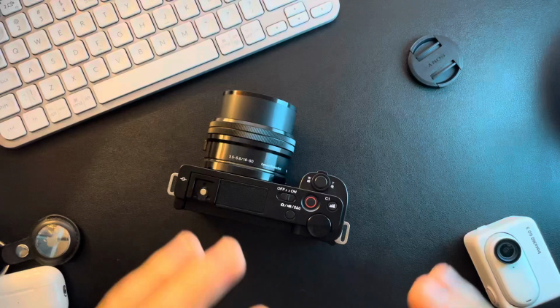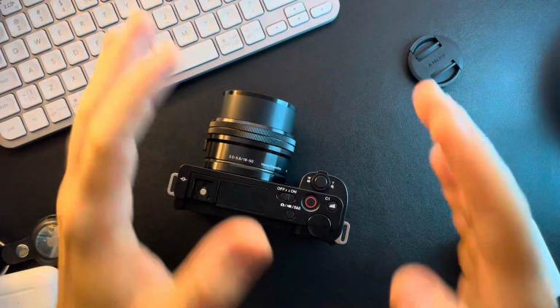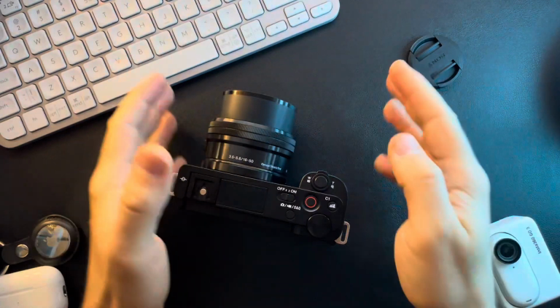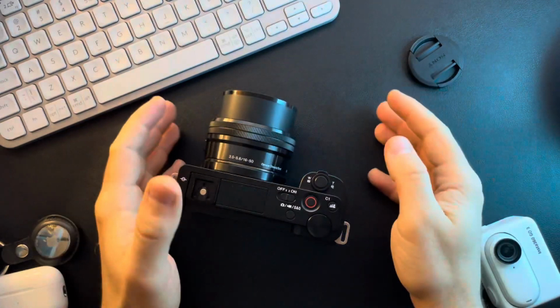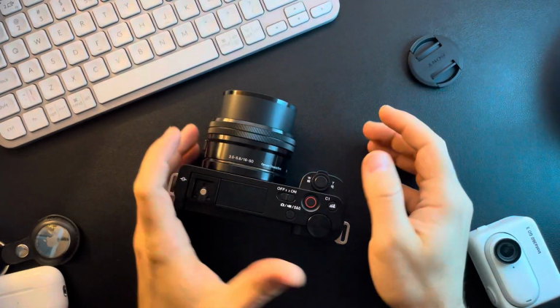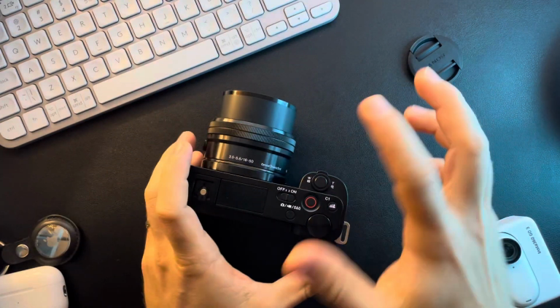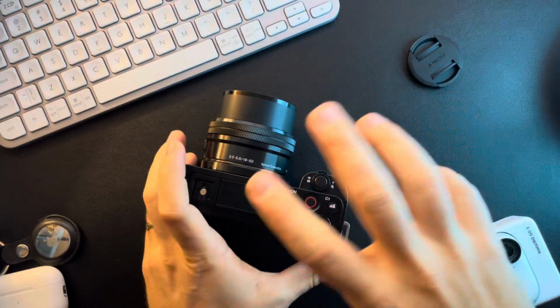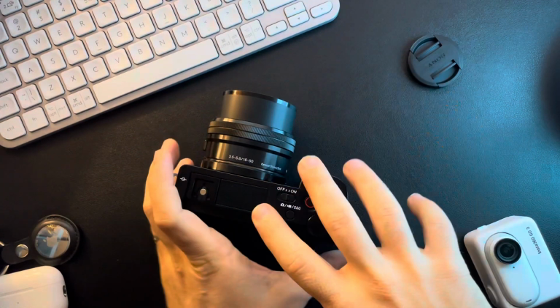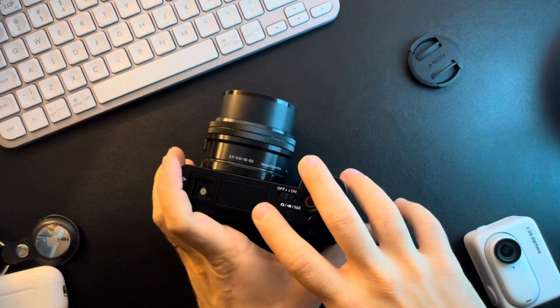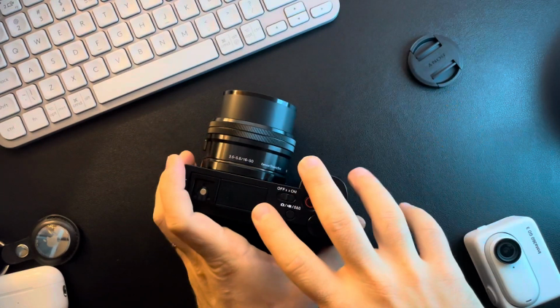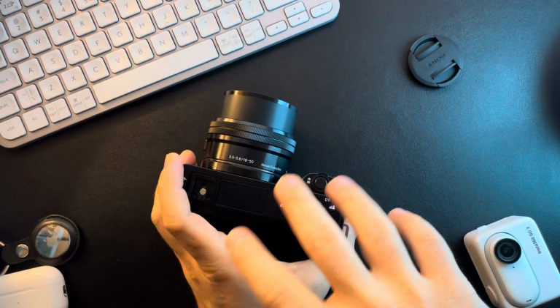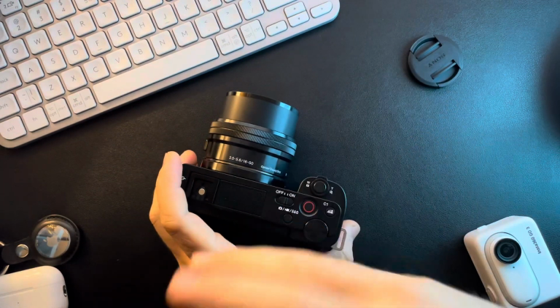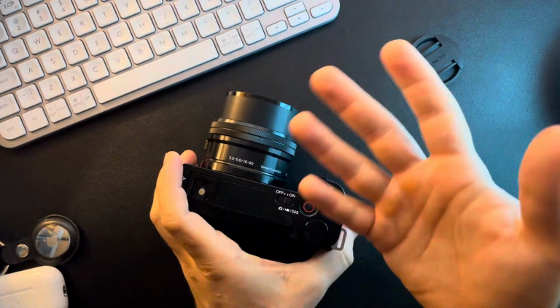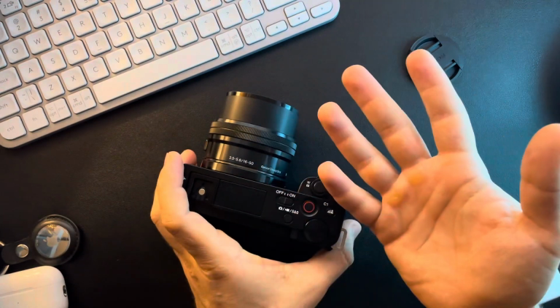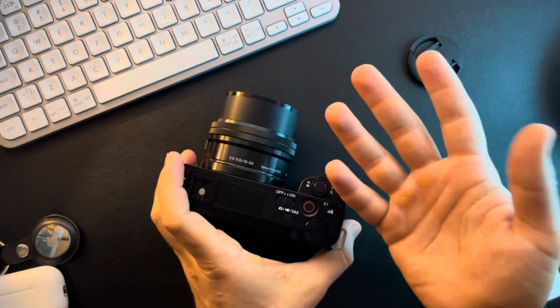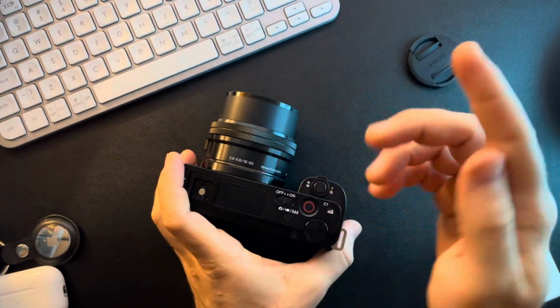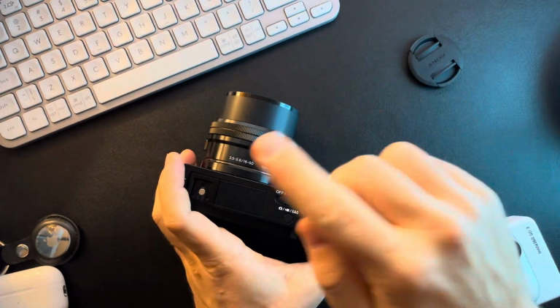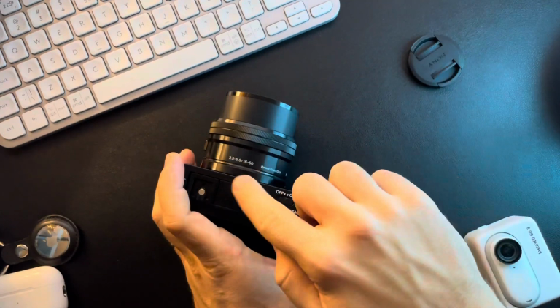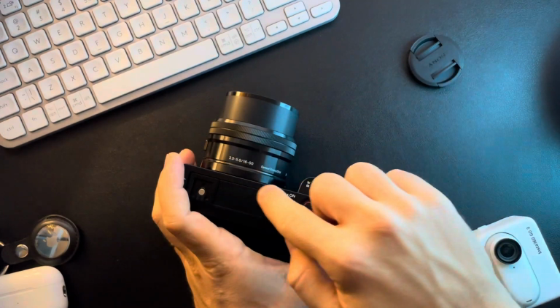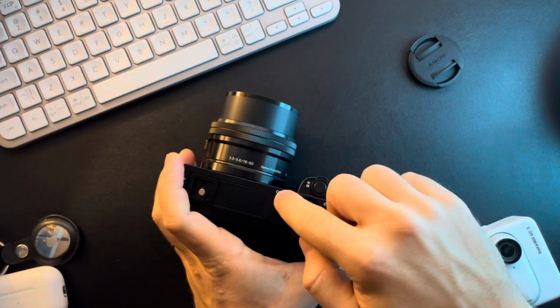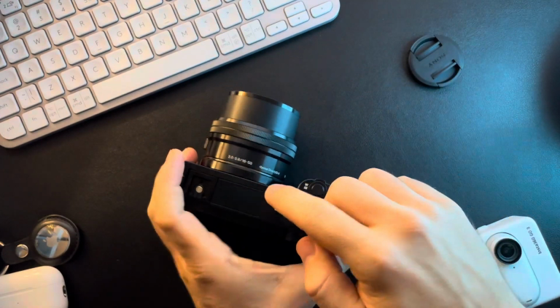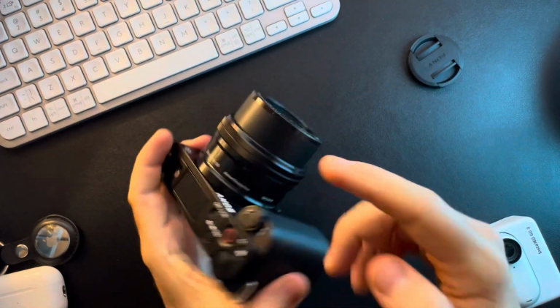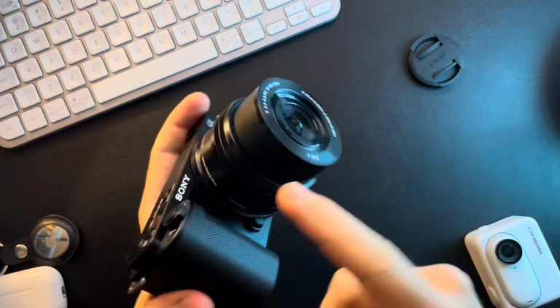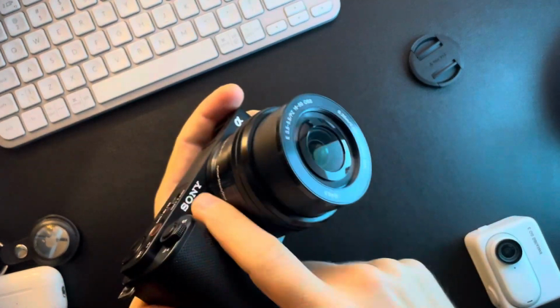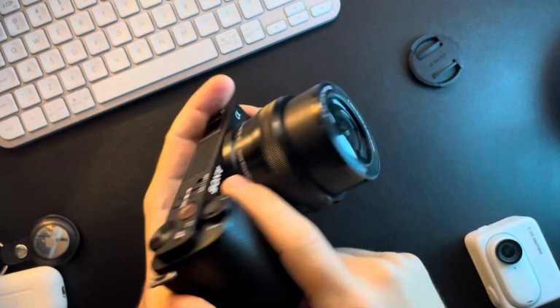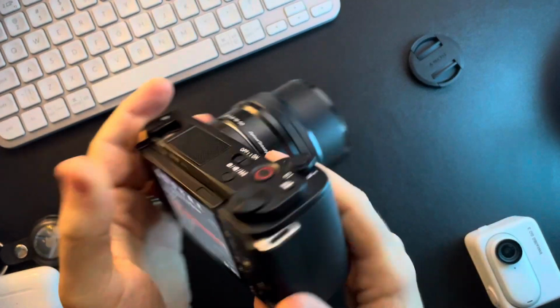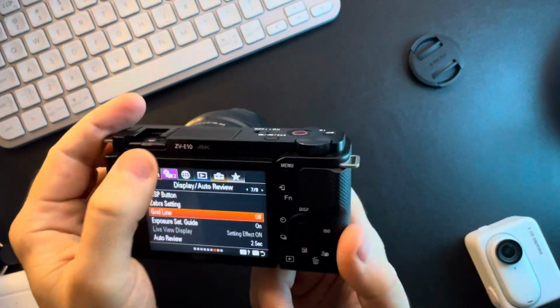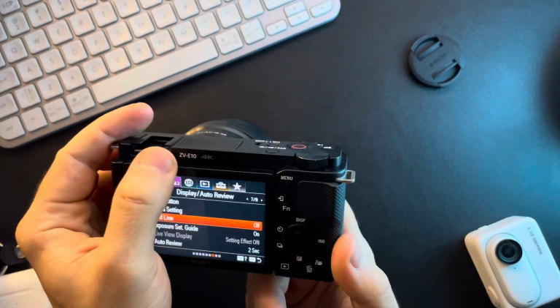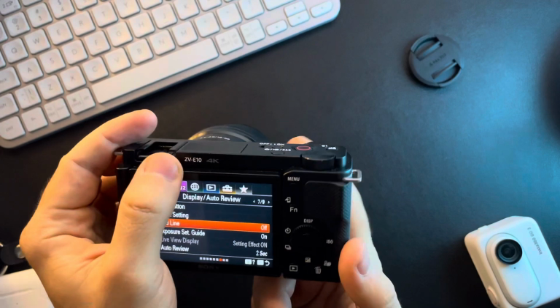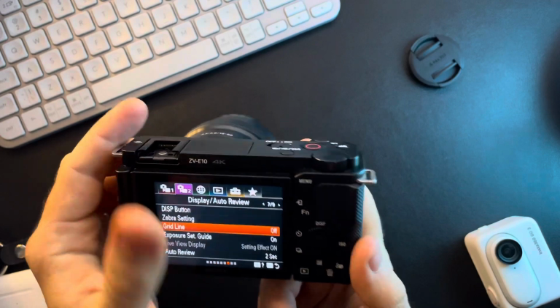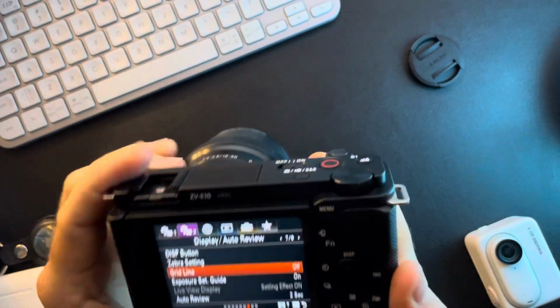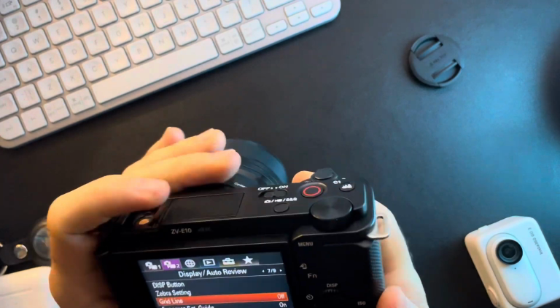Hello guys, in this video I'm going to show you how to turn off the grid line on the Sony ZV-E10 camera.